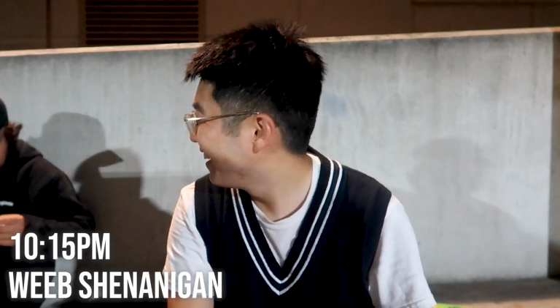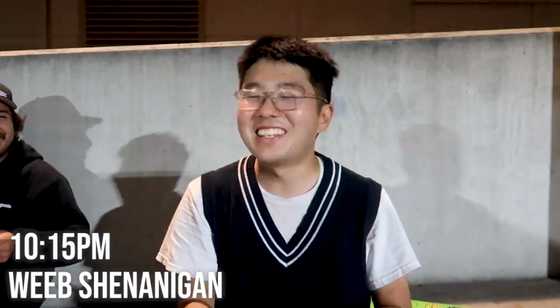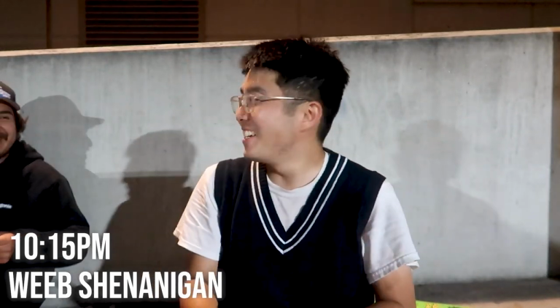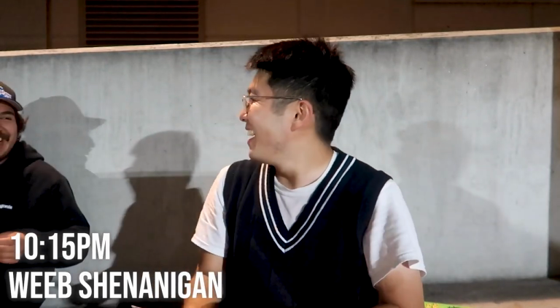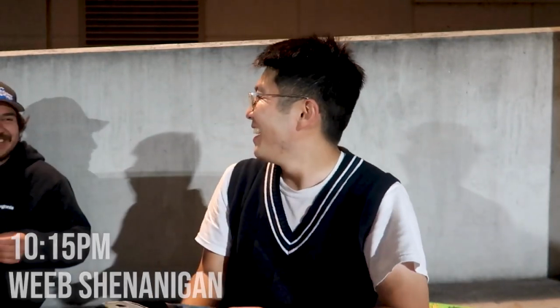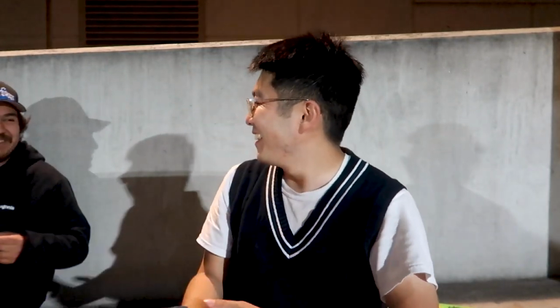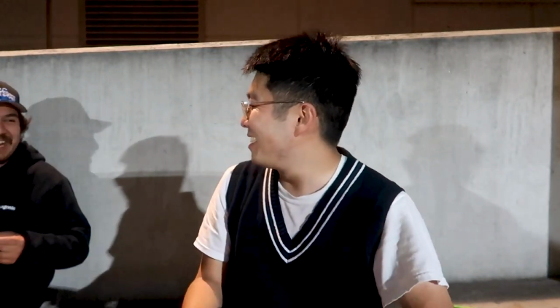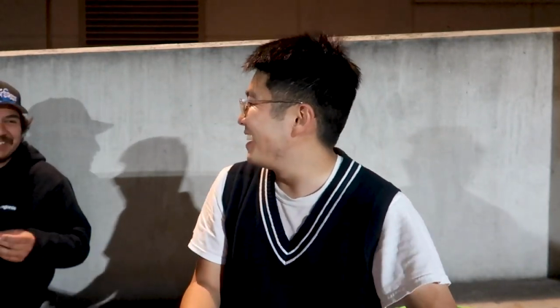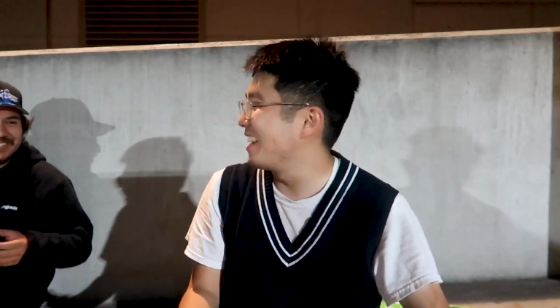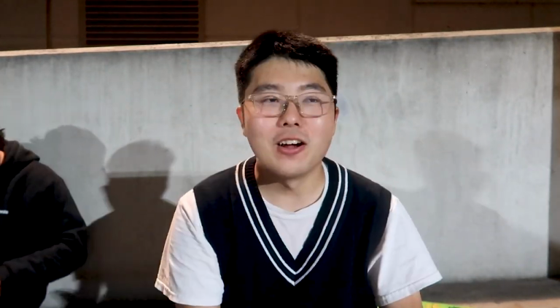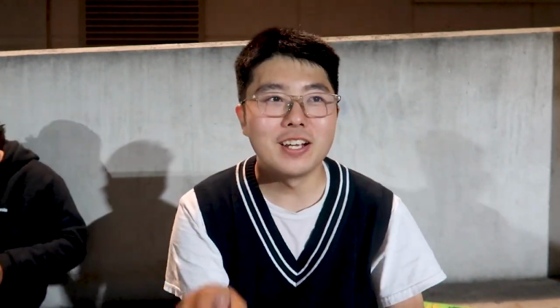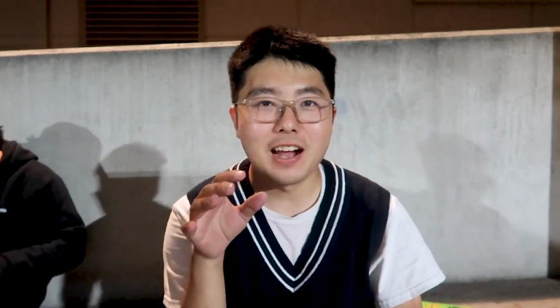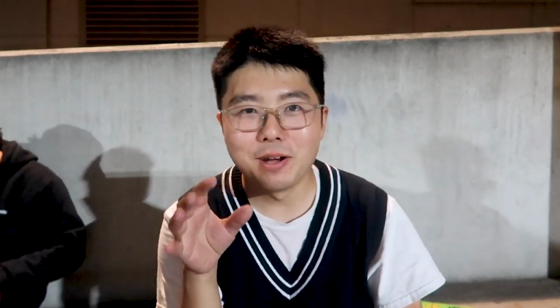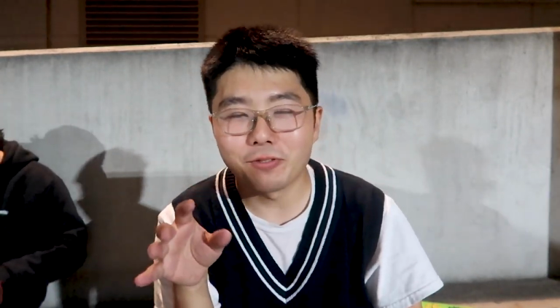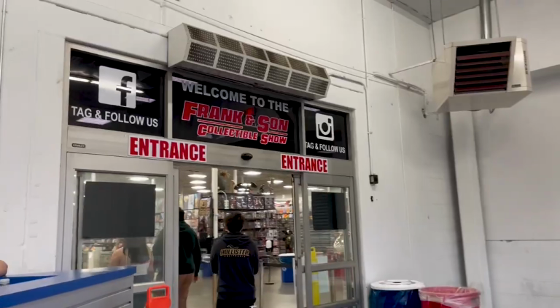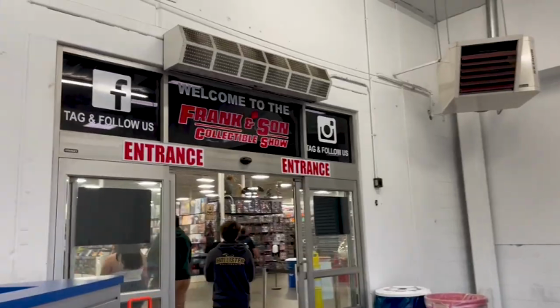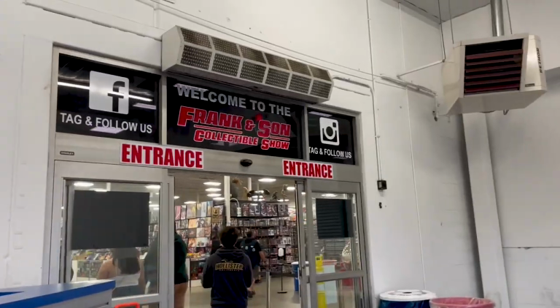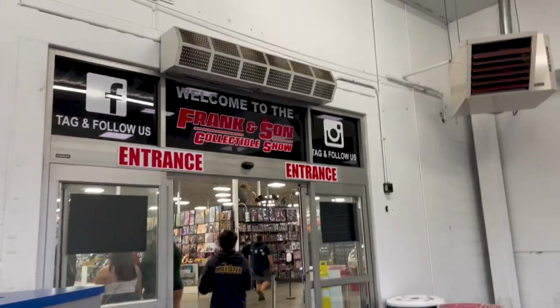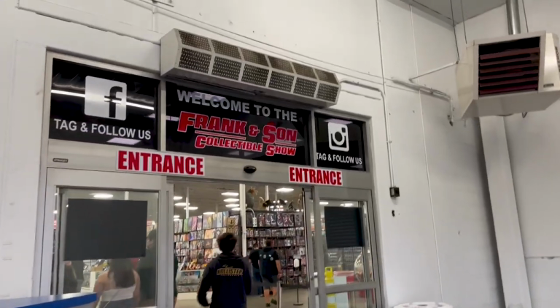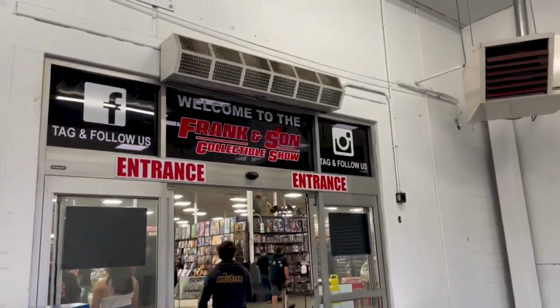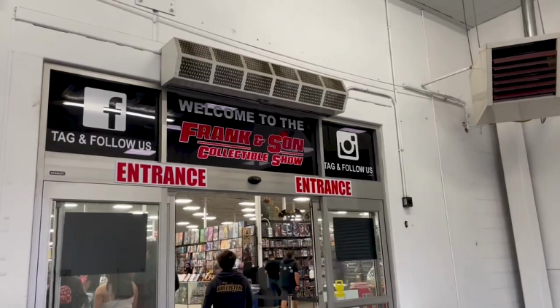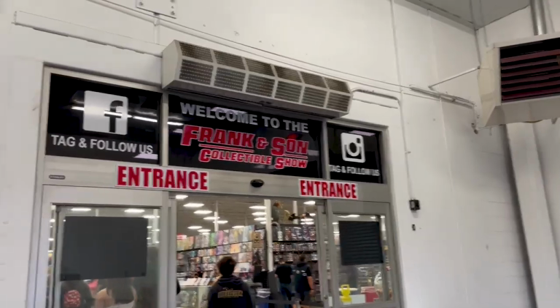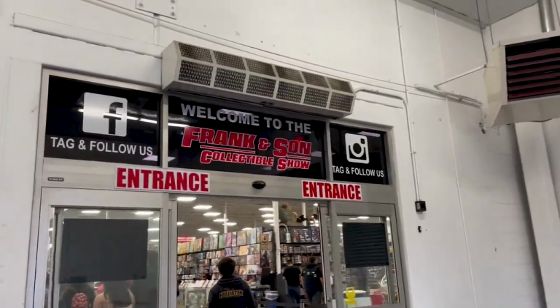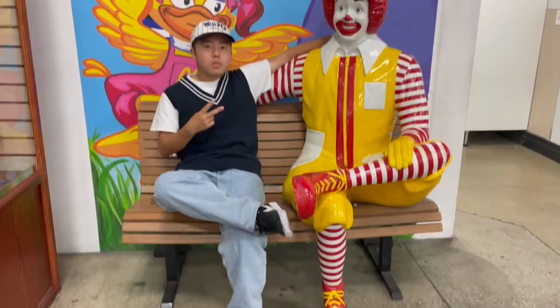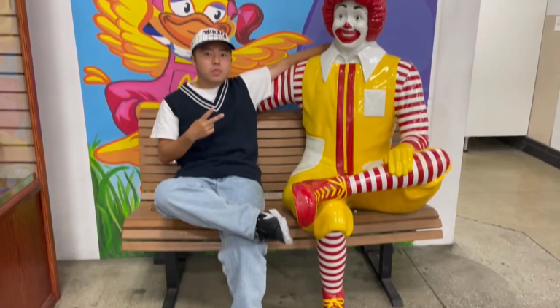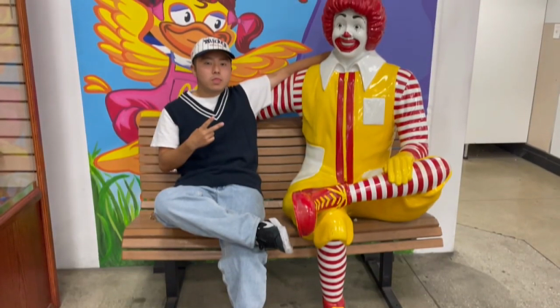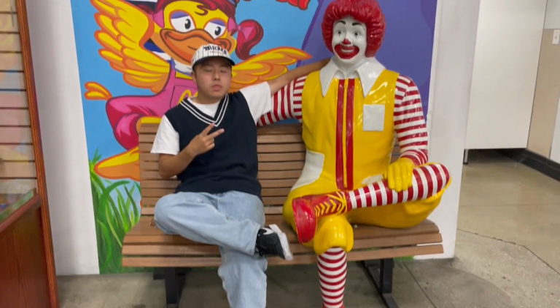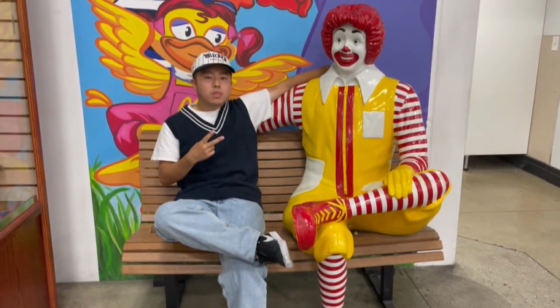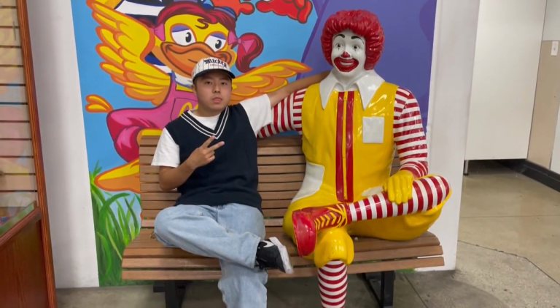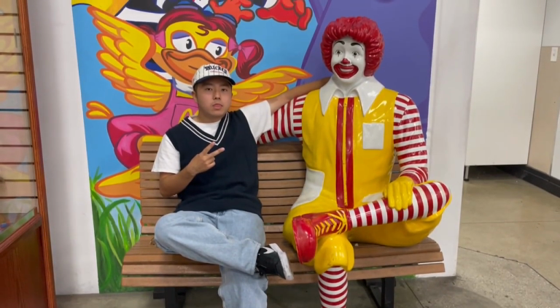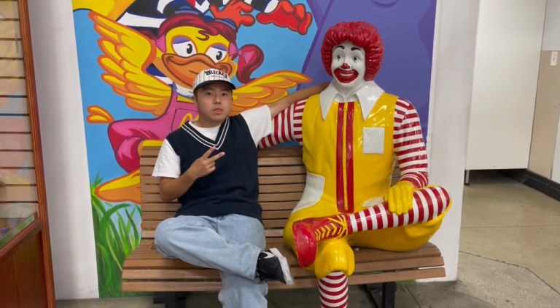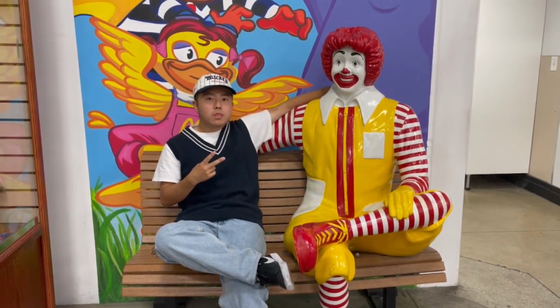There is an ant on my paper. So earlier I went to Franks and Stones with the homie Josue — solid homie Ronald McDonald.